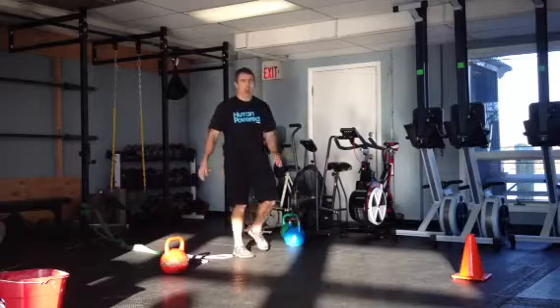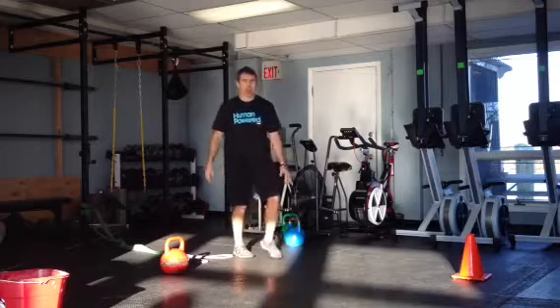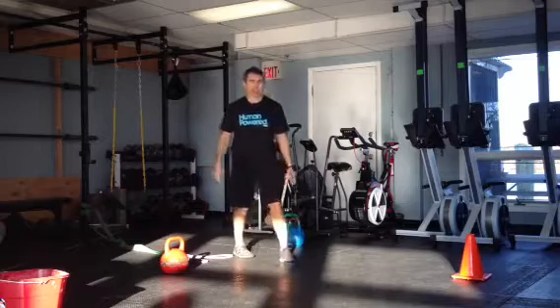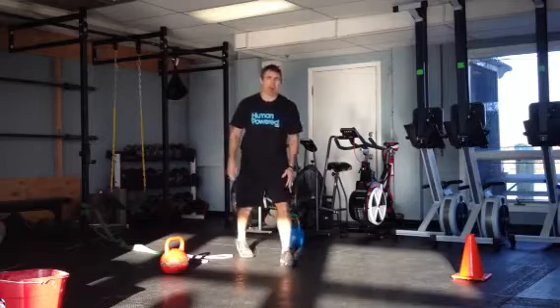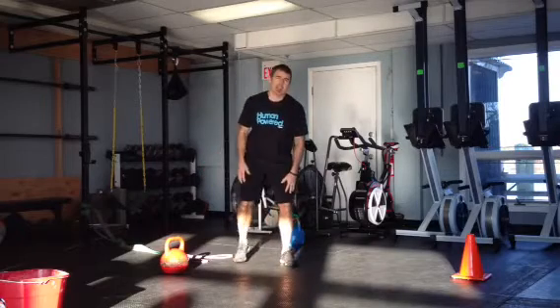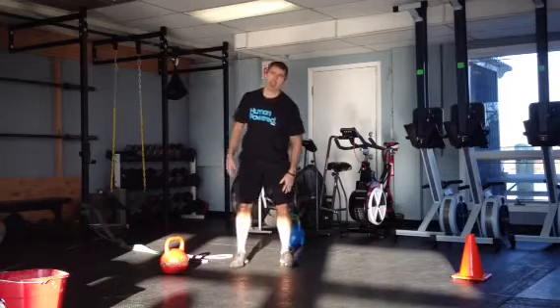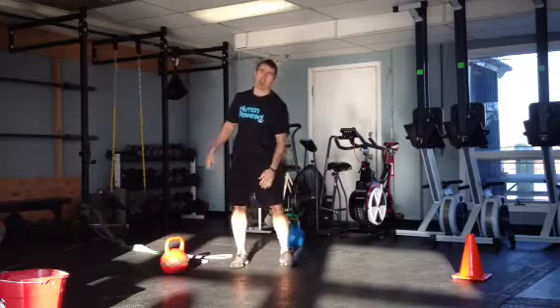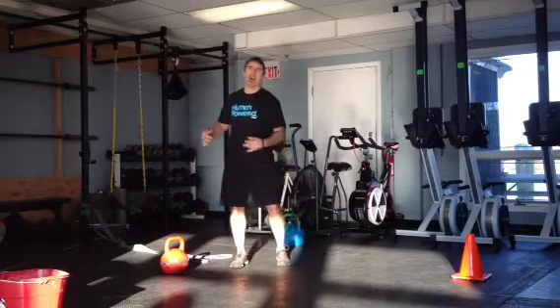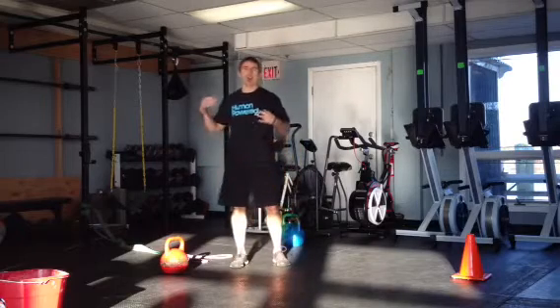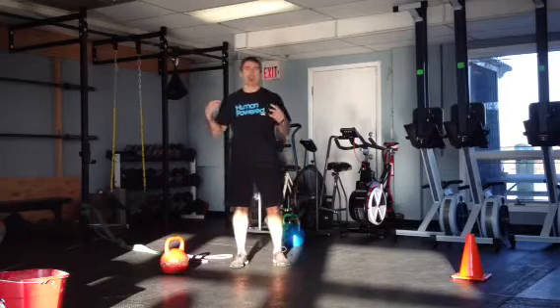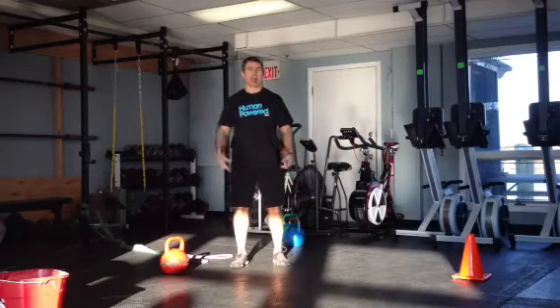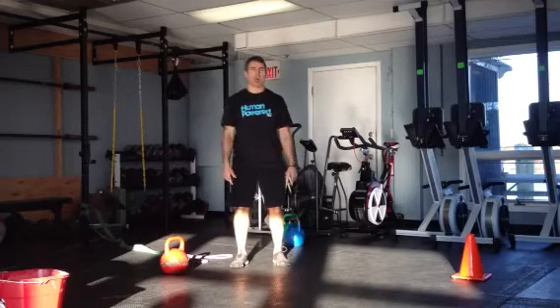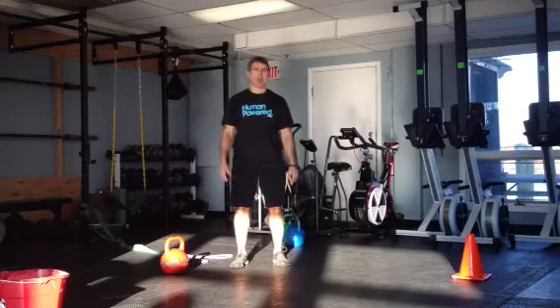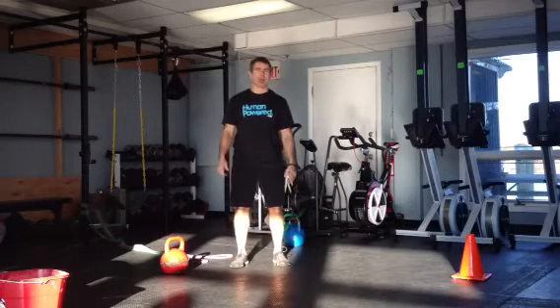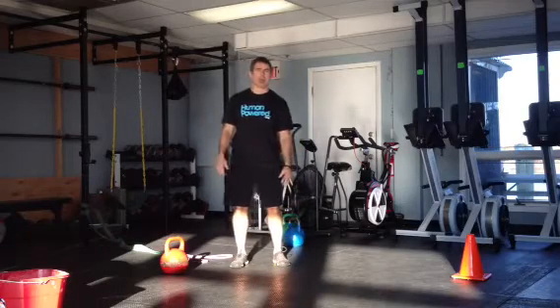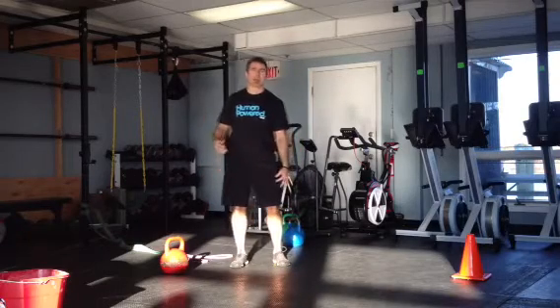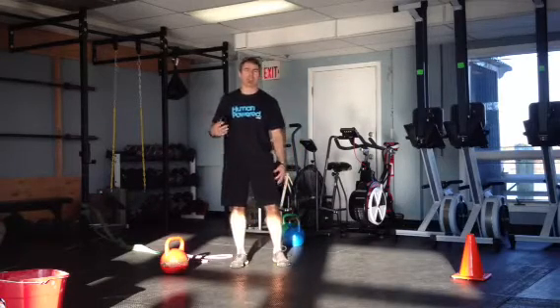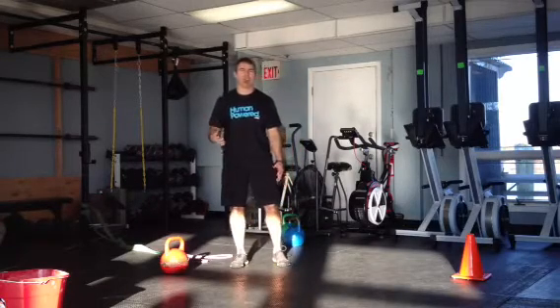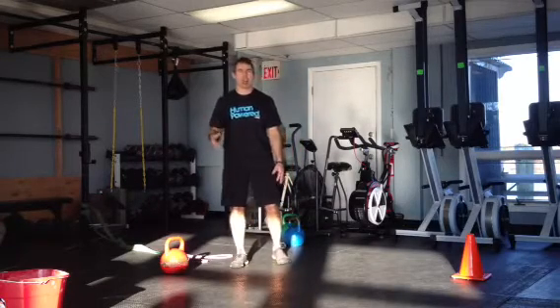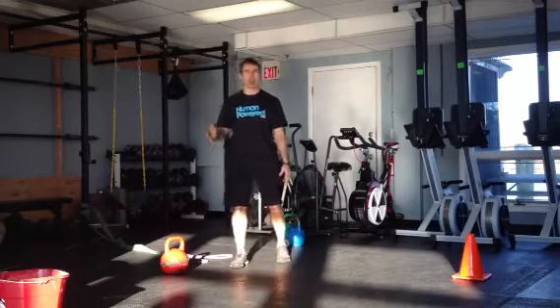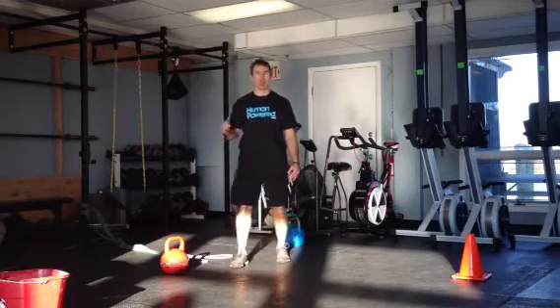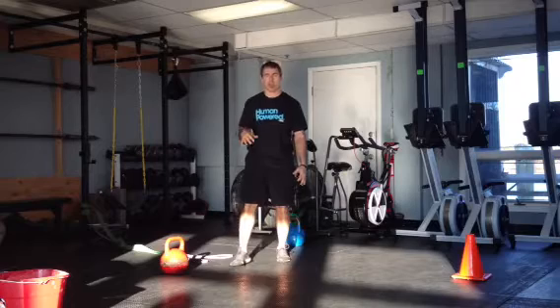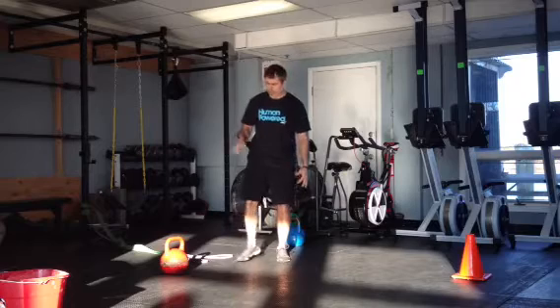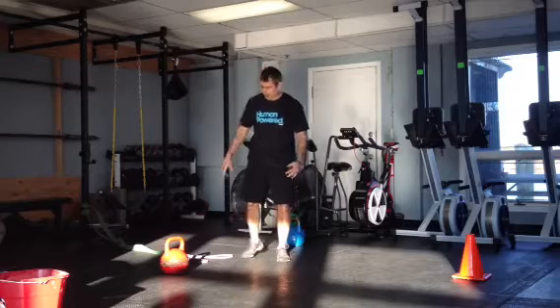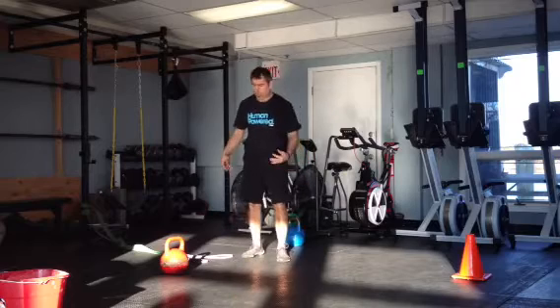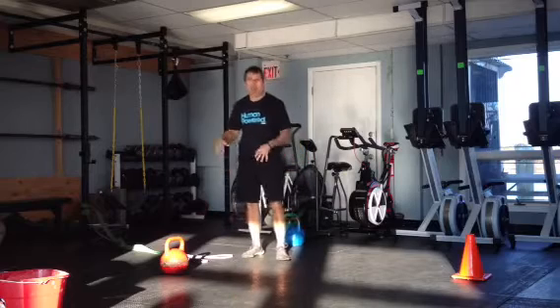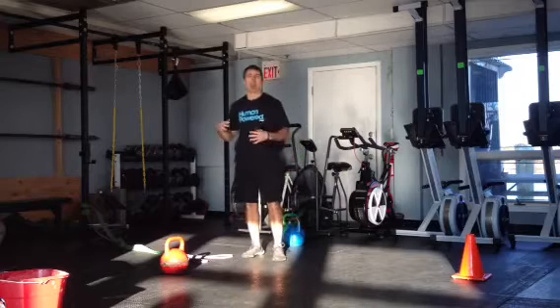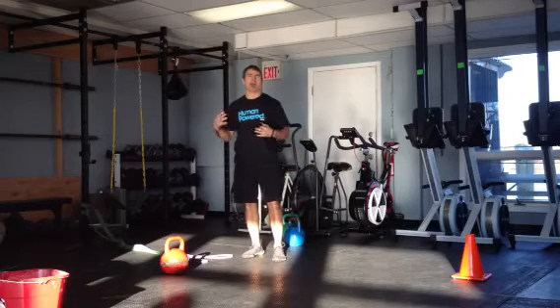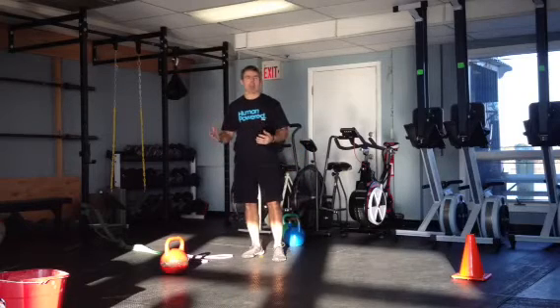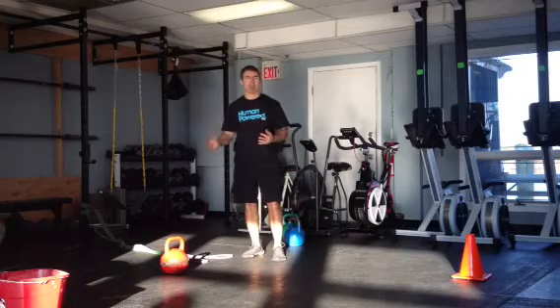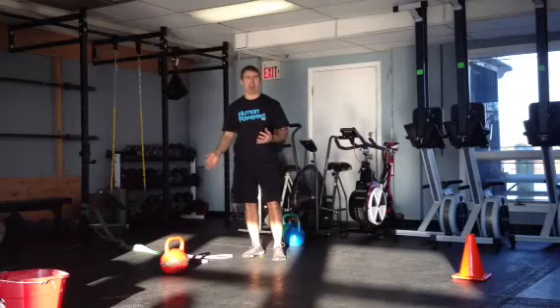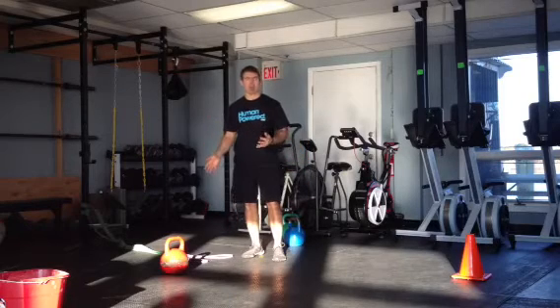Hey you guys, Mike Stale here, training room at Point Pleasant Beach. I'm just going to show you a nice, cool, quick couplet.